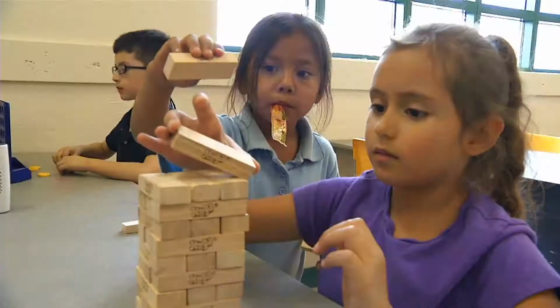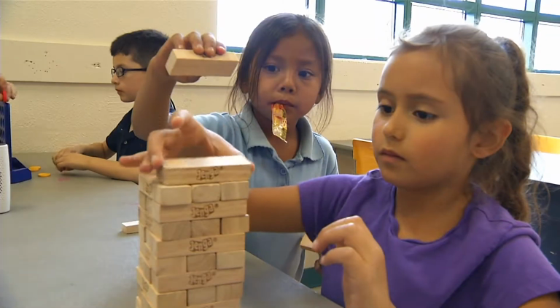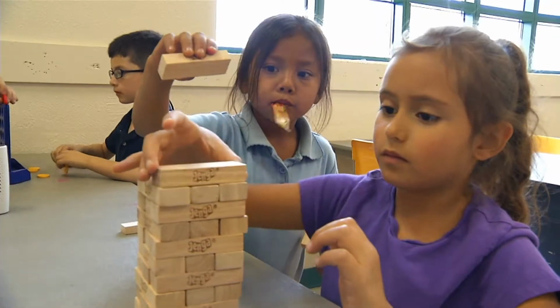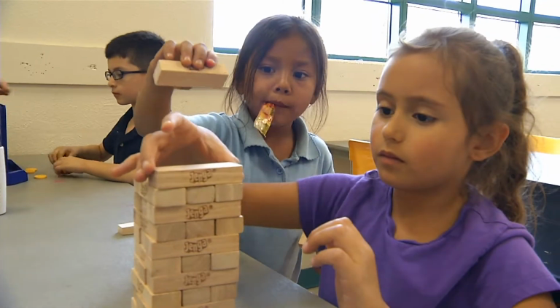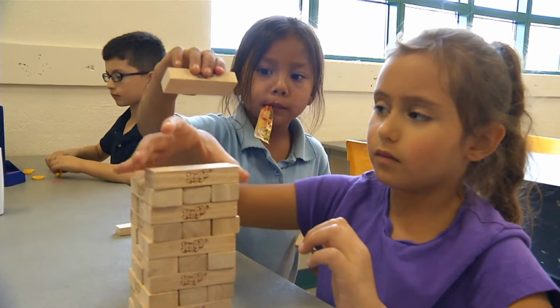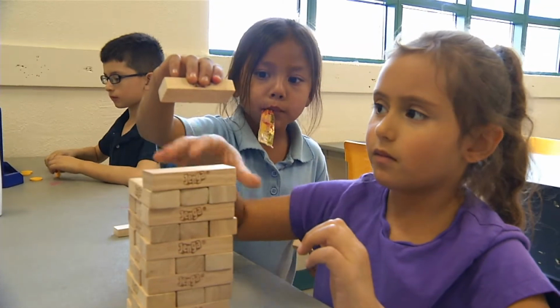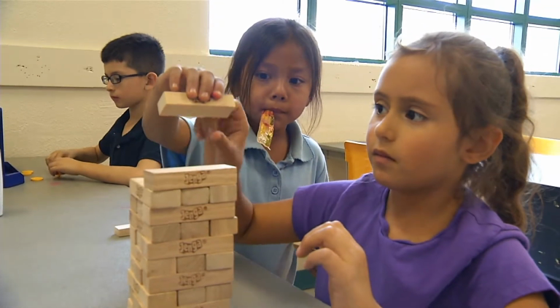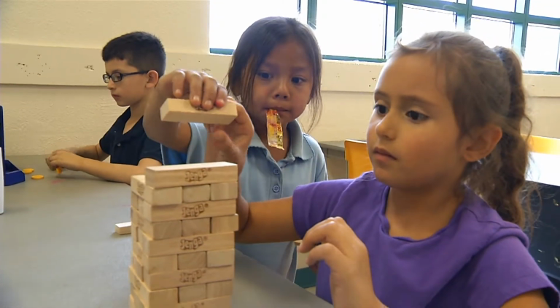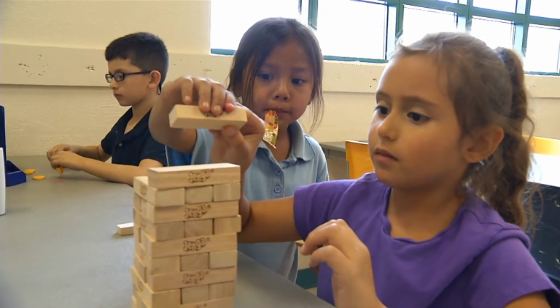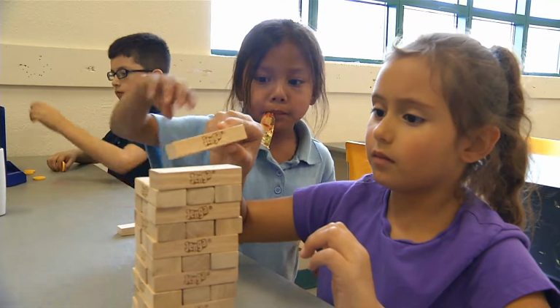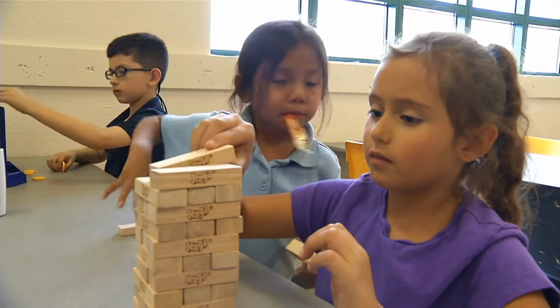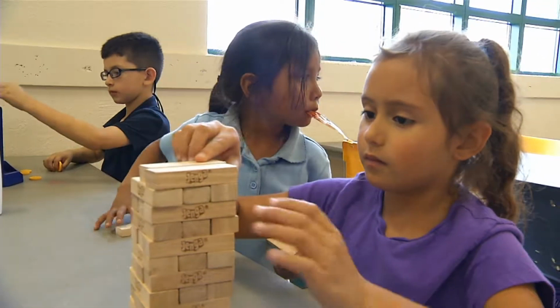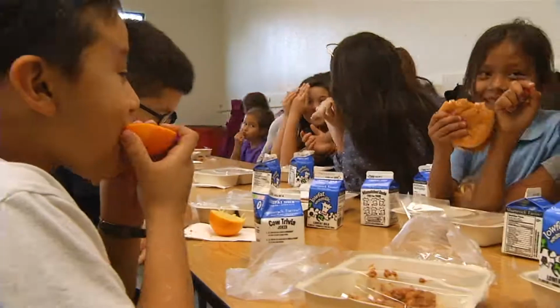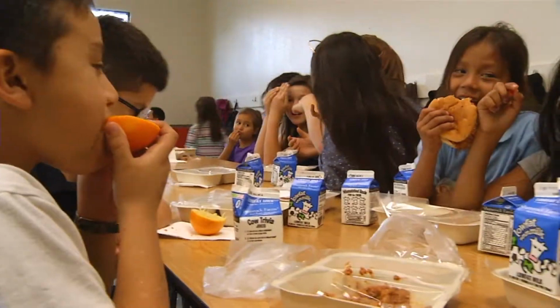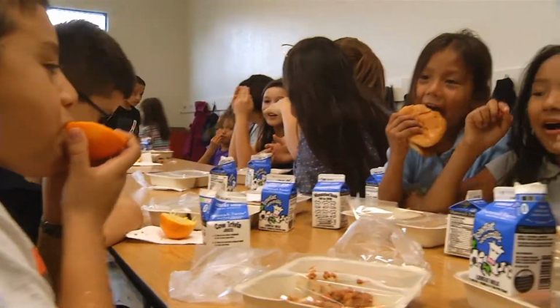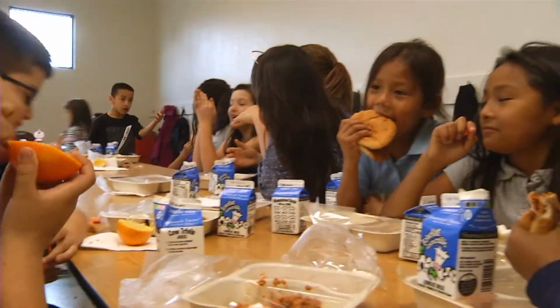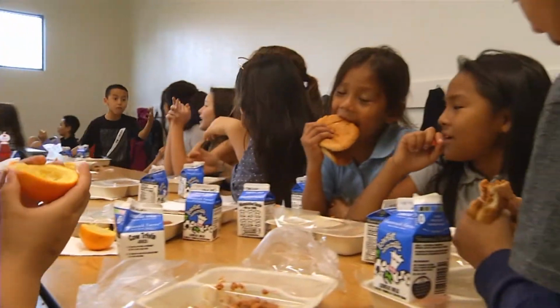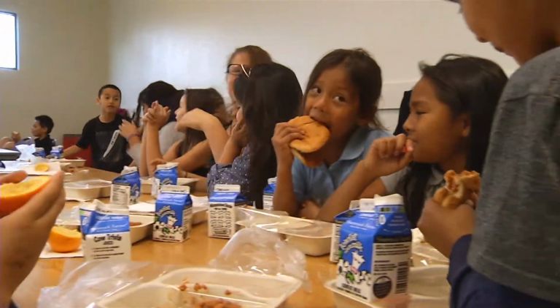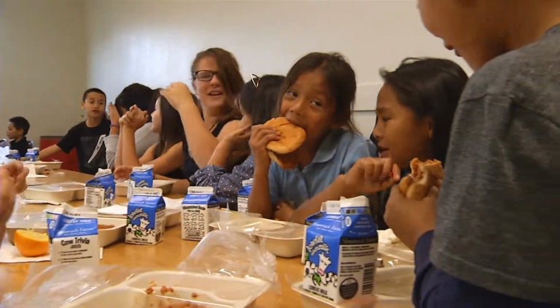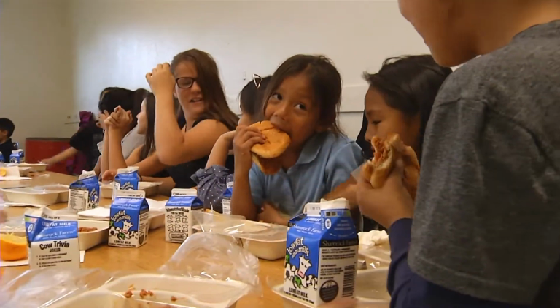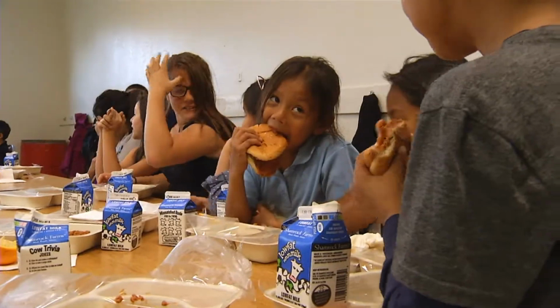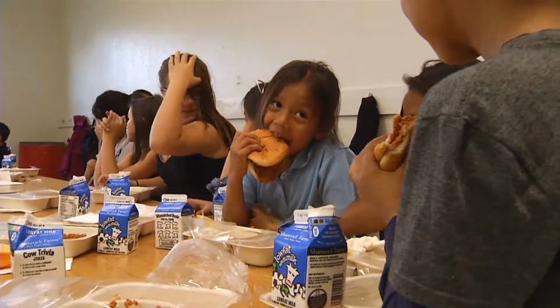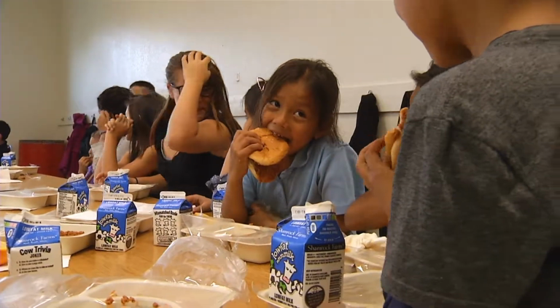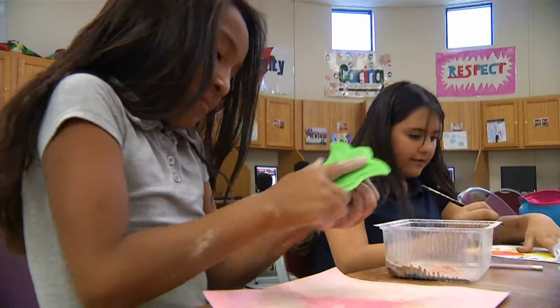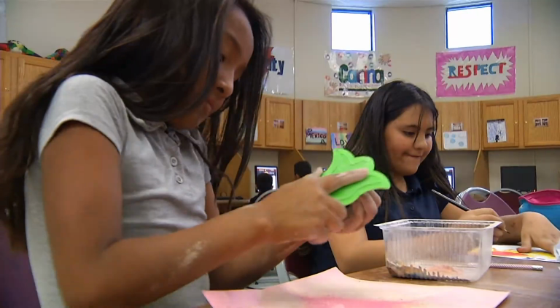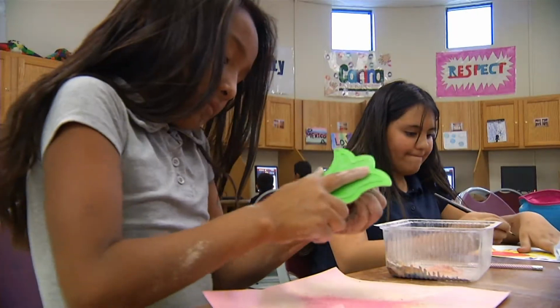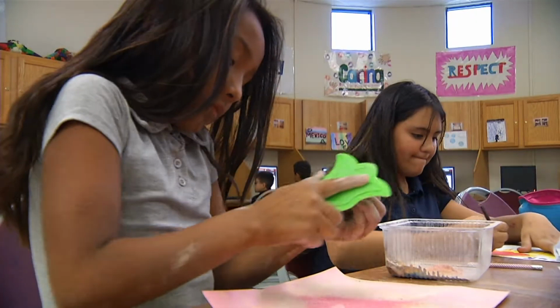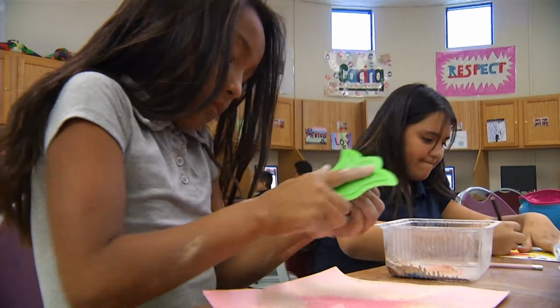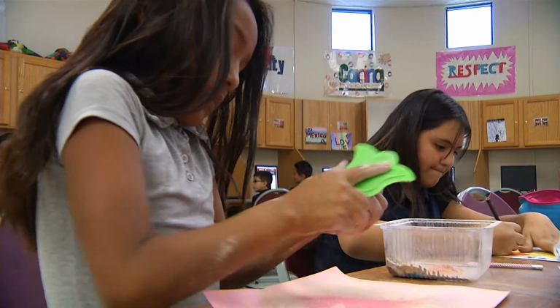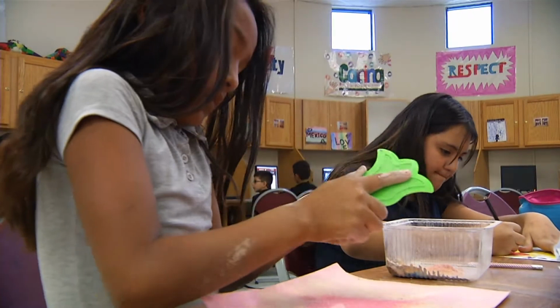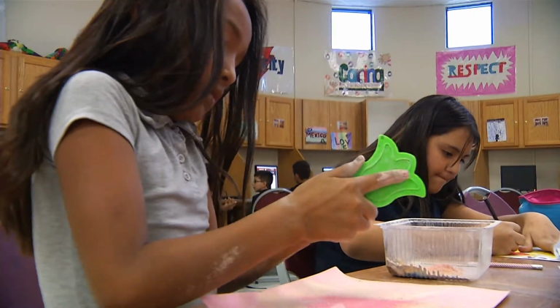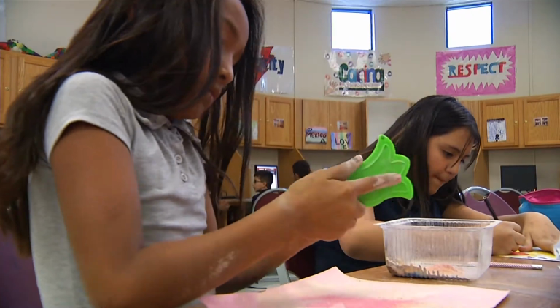For the after-school program, we pick kids up at Carlos Ray Elementary School as soon as they're done with school, and also at Edward Gonzalez Elementary School.